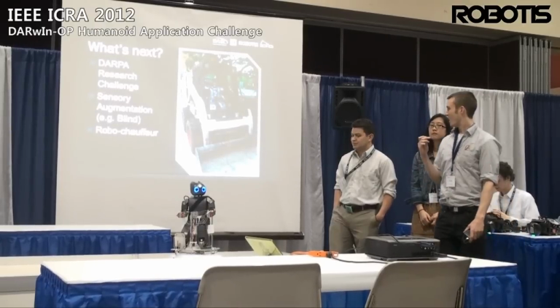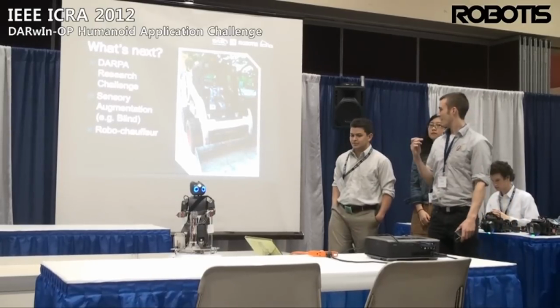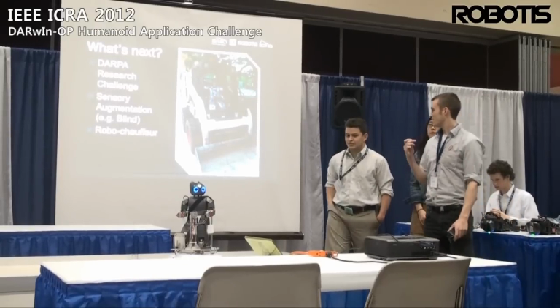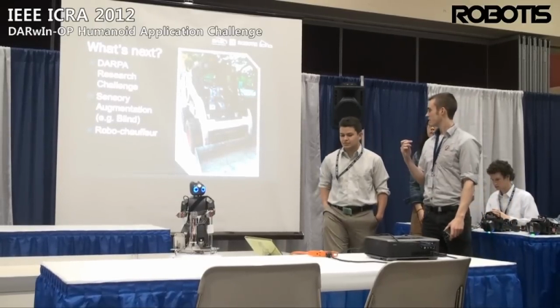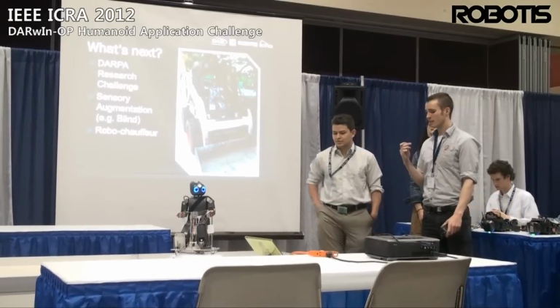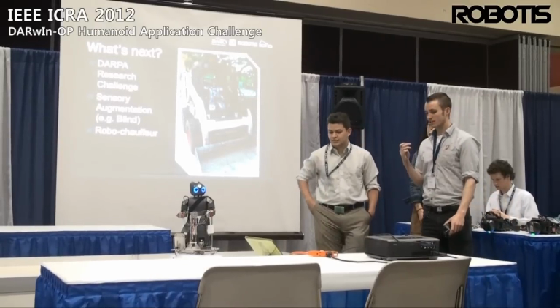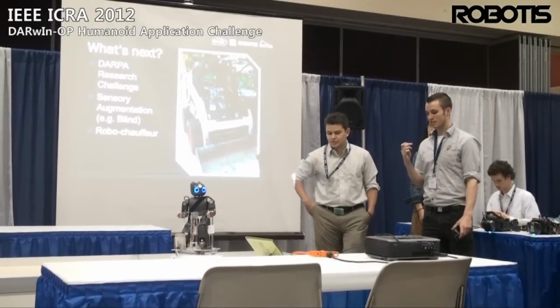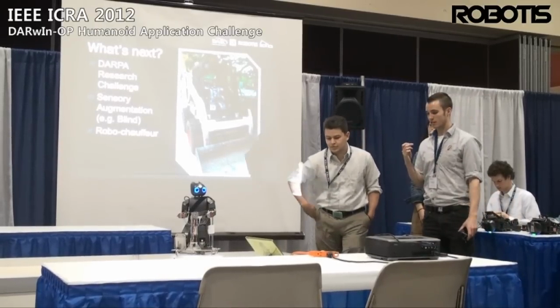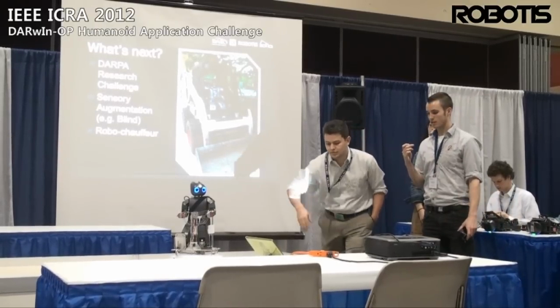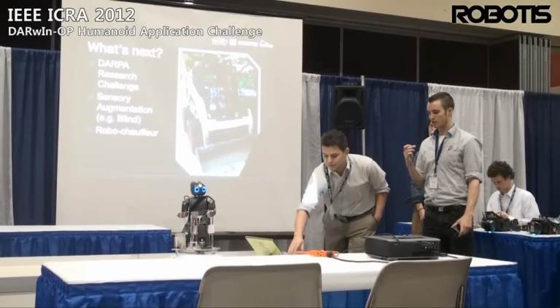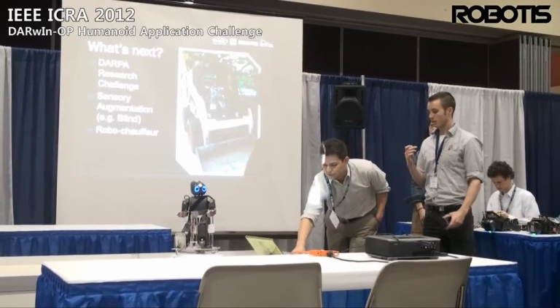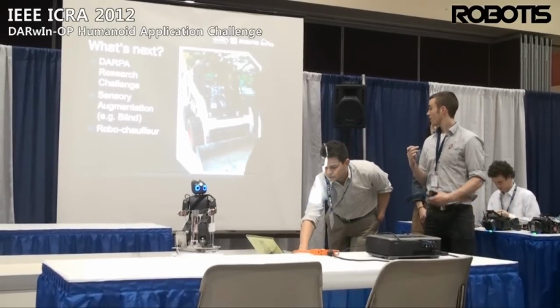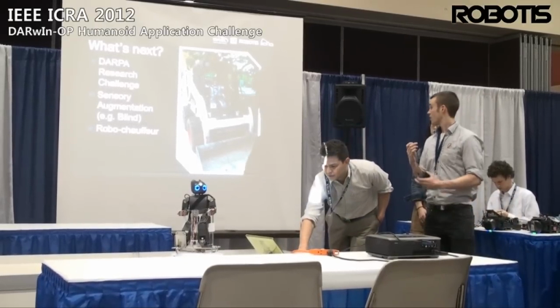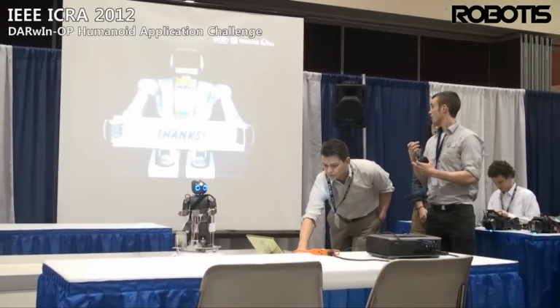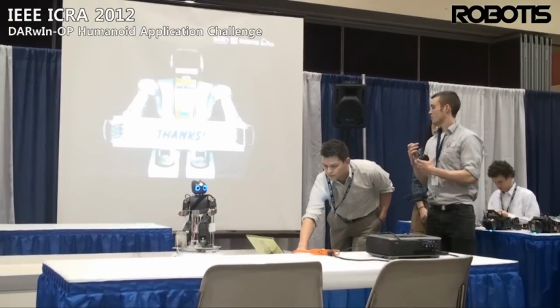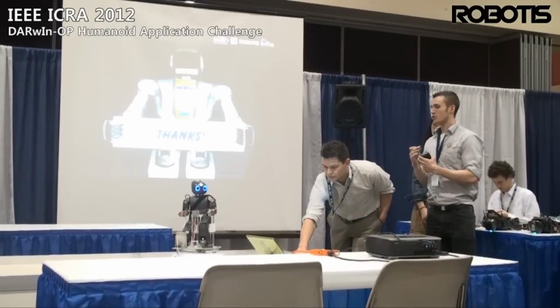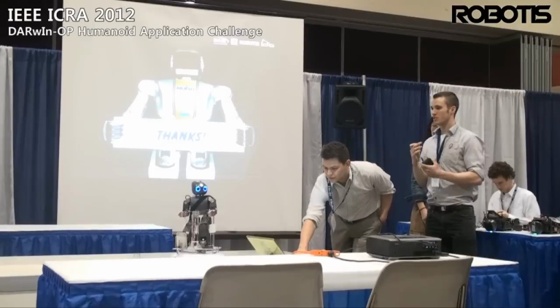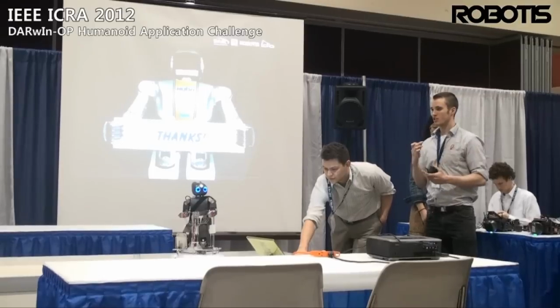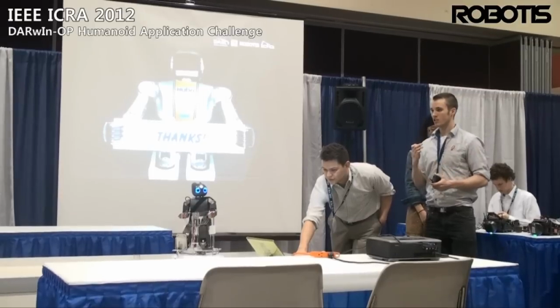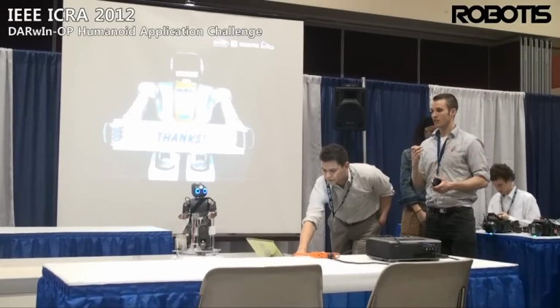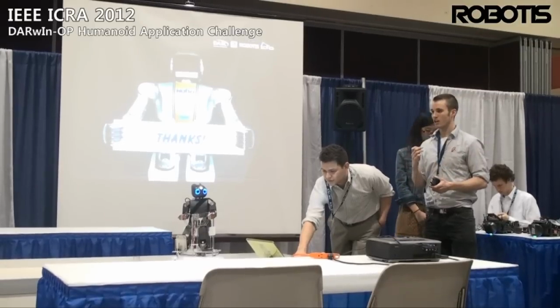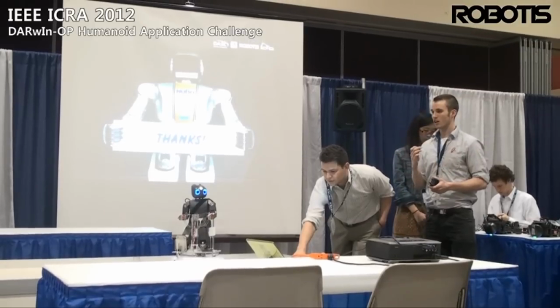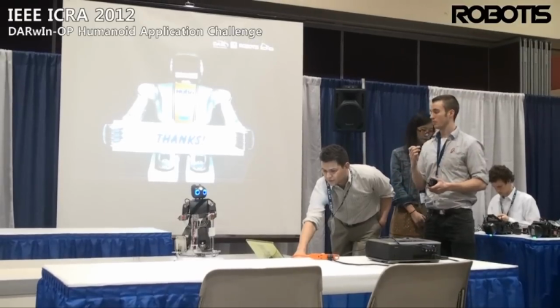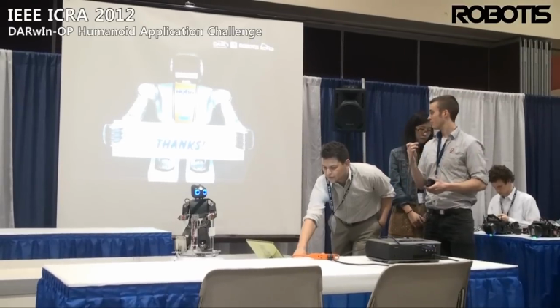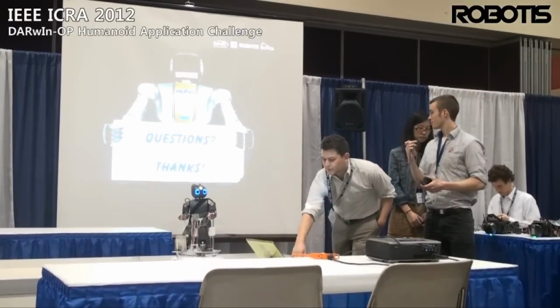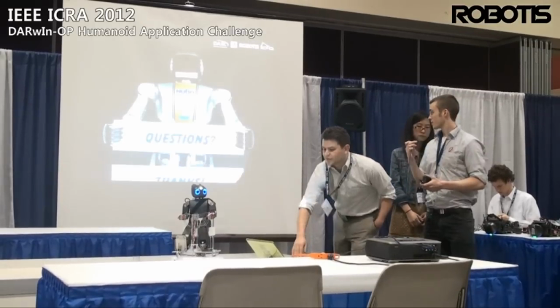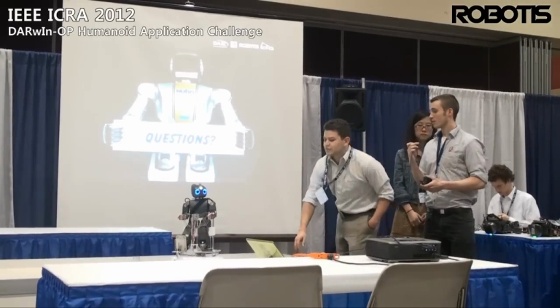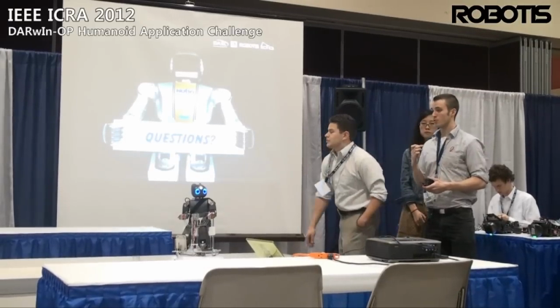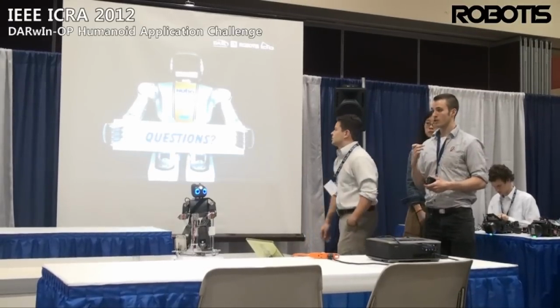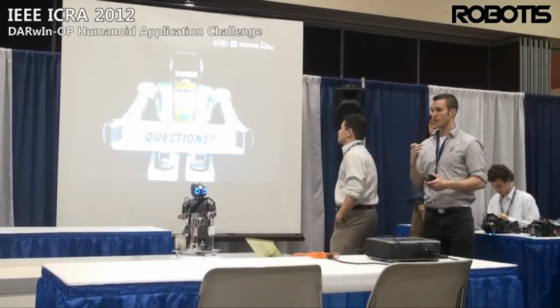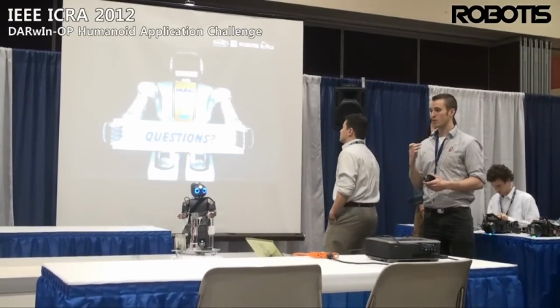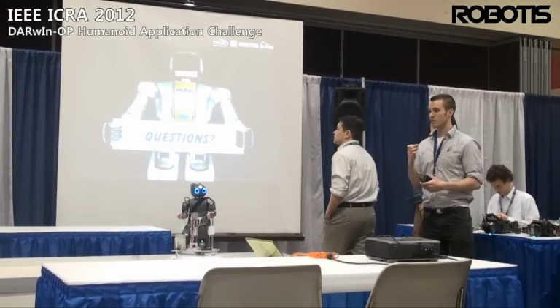And that's our presentation. Are there any questions?